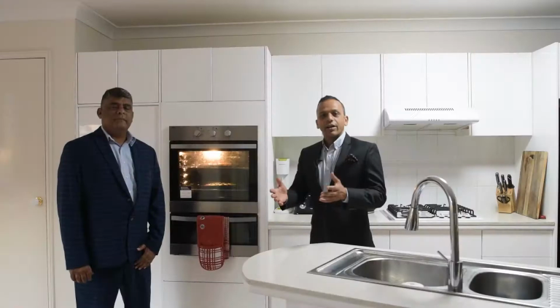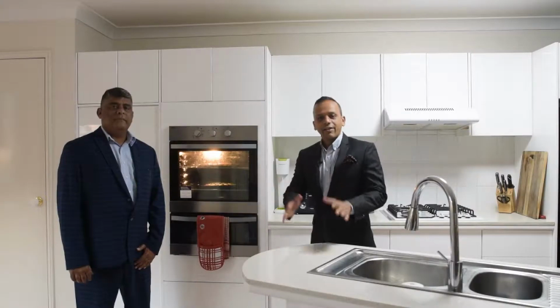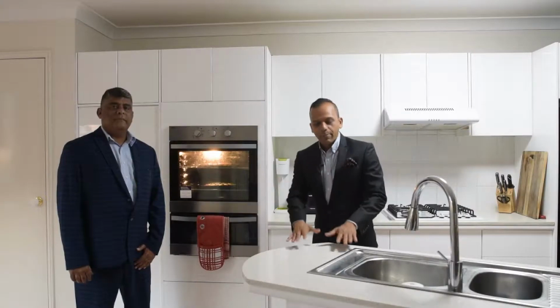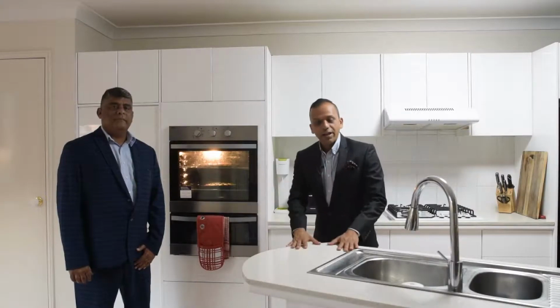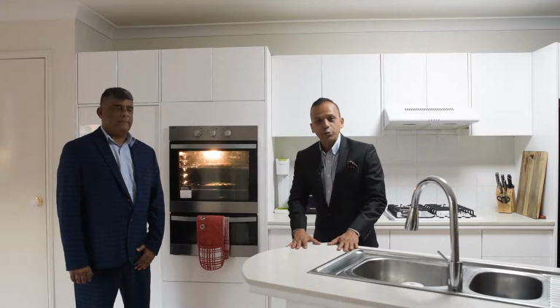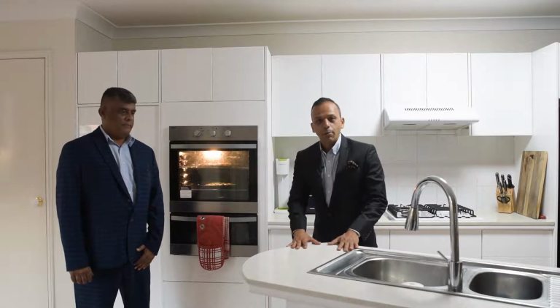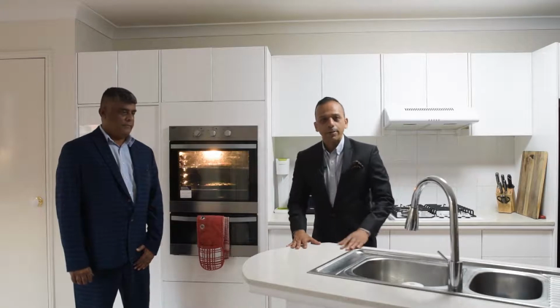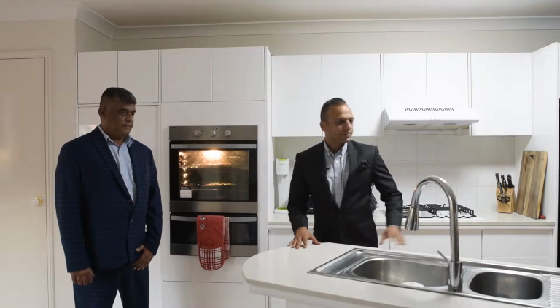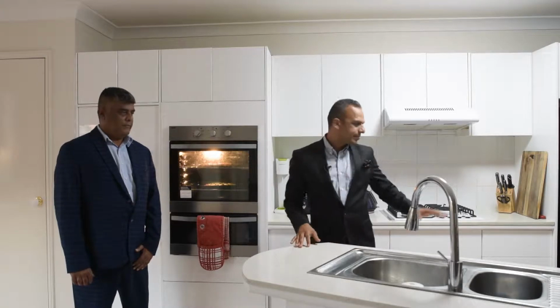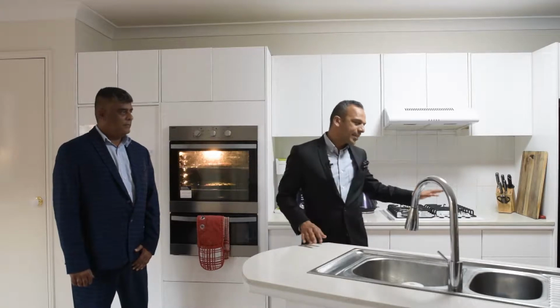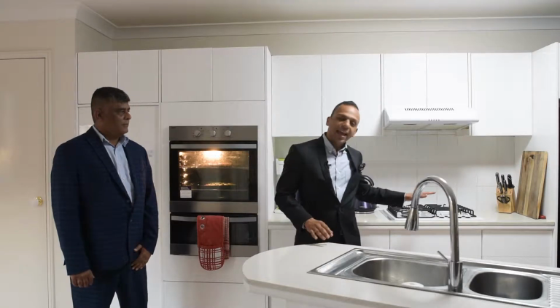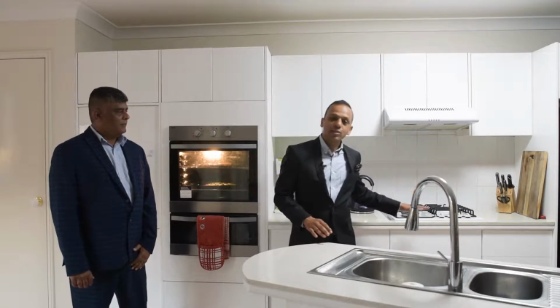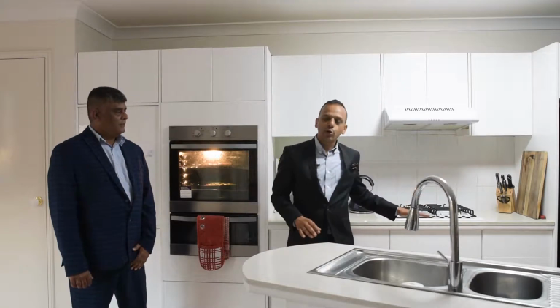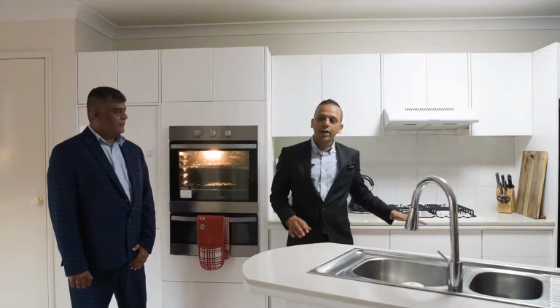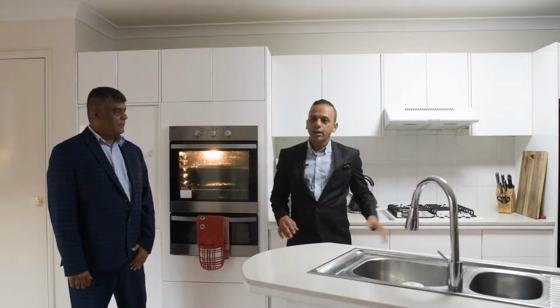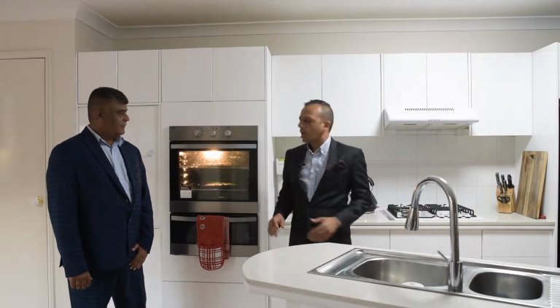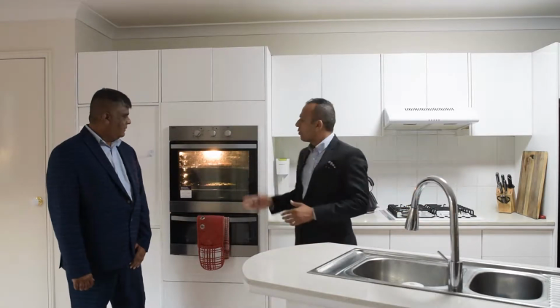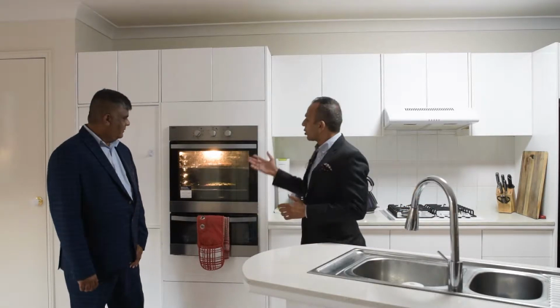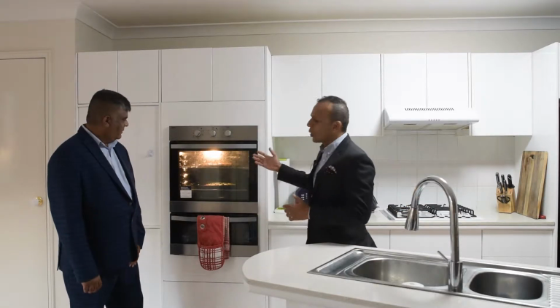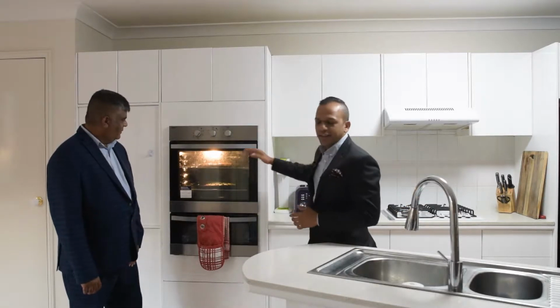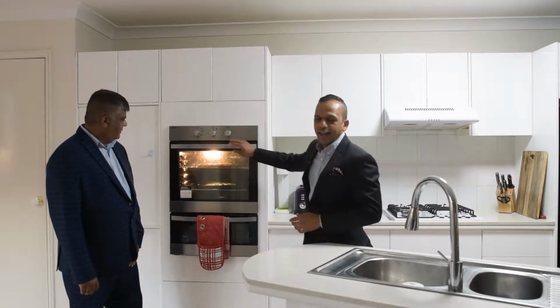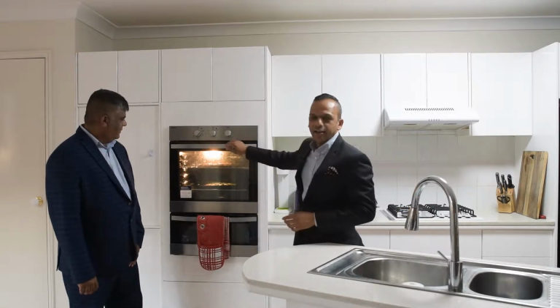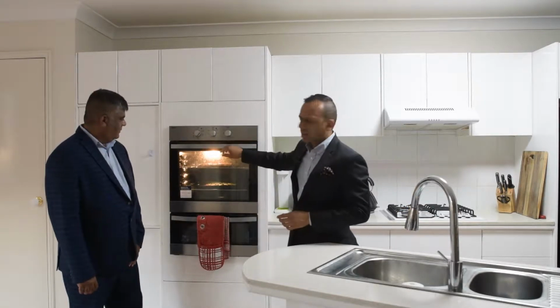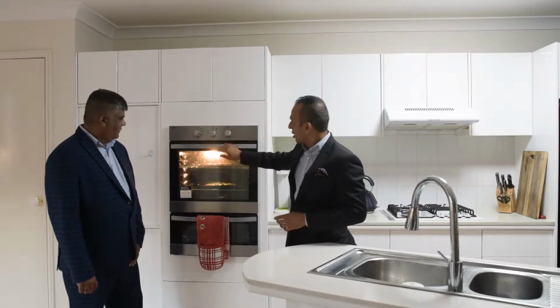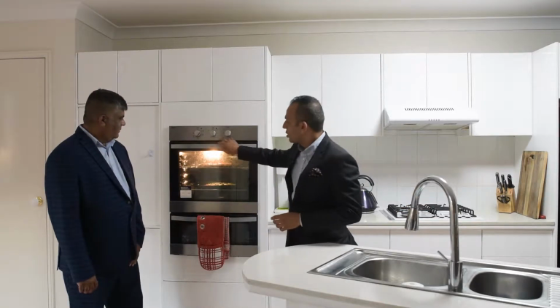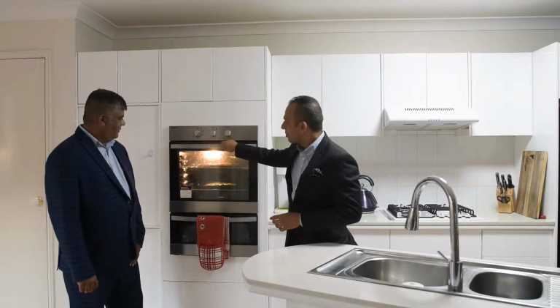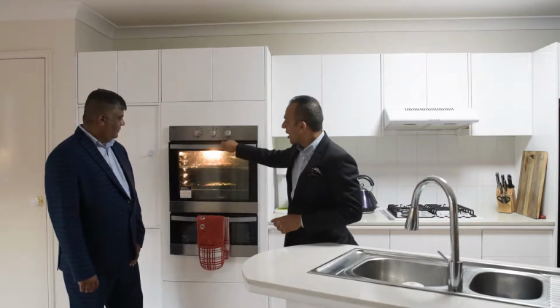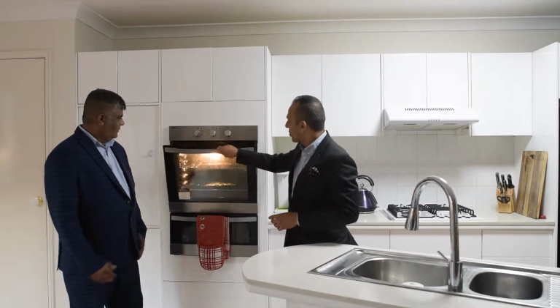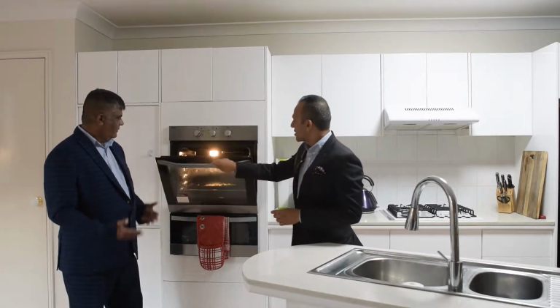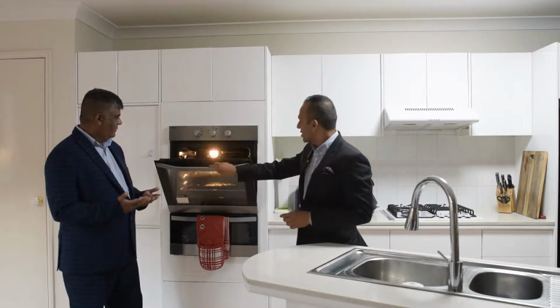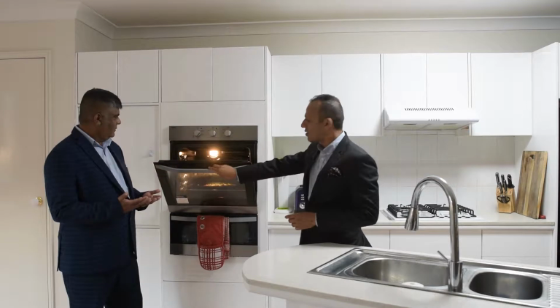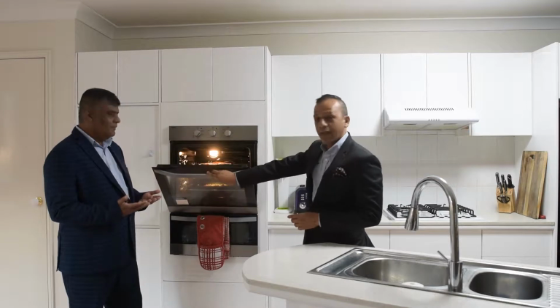Granite bench top, gas cooking, and with an oven like that, you can make pizzas every day.